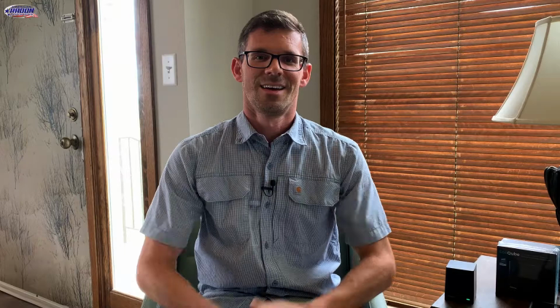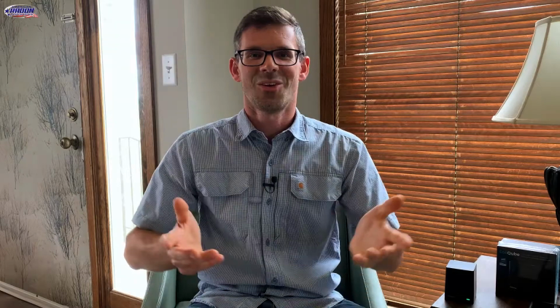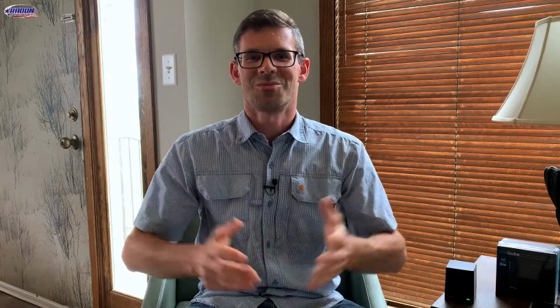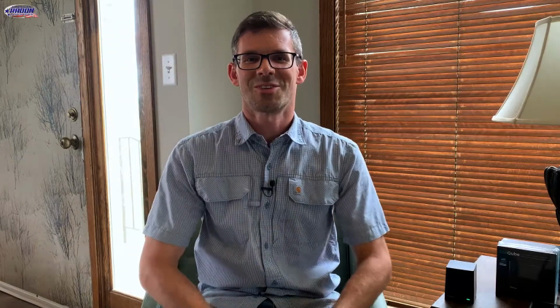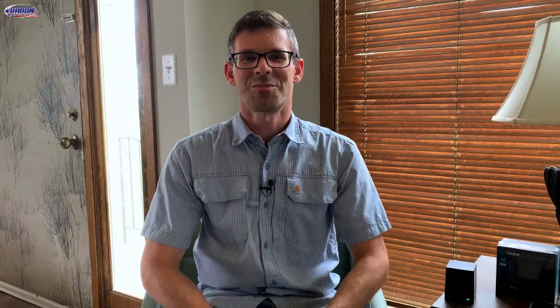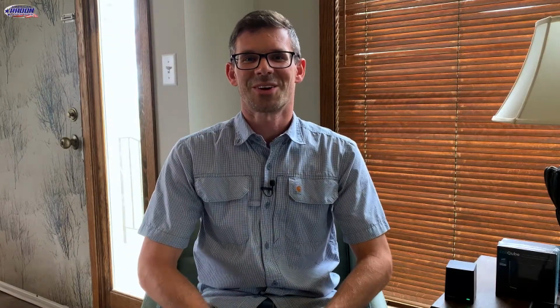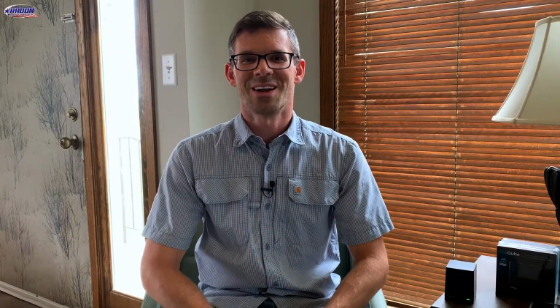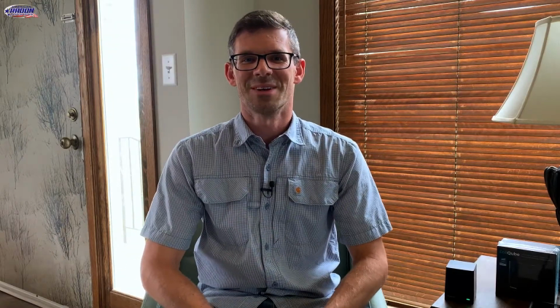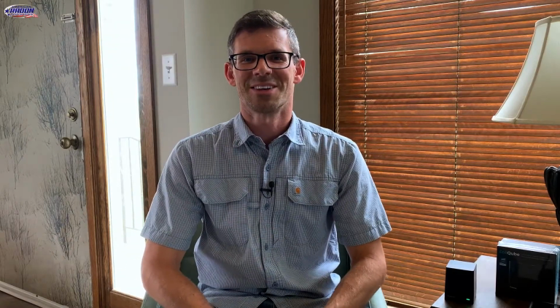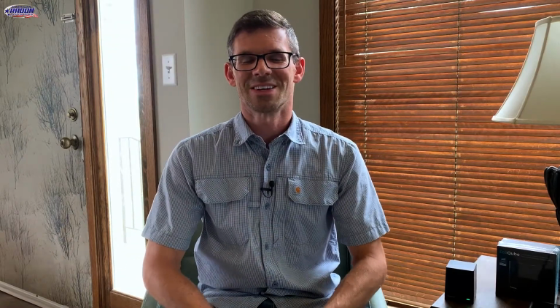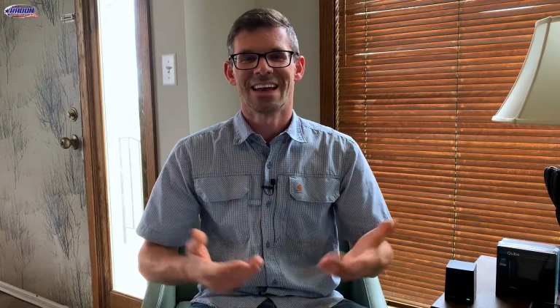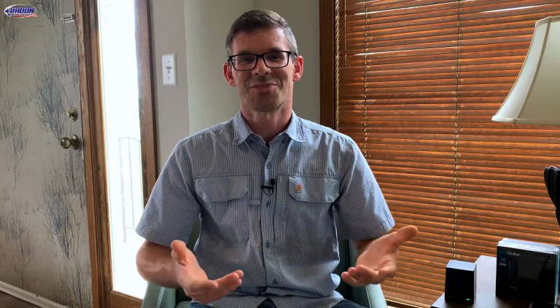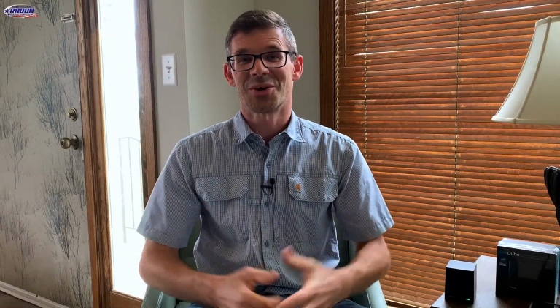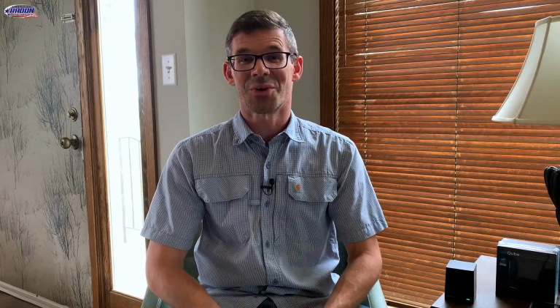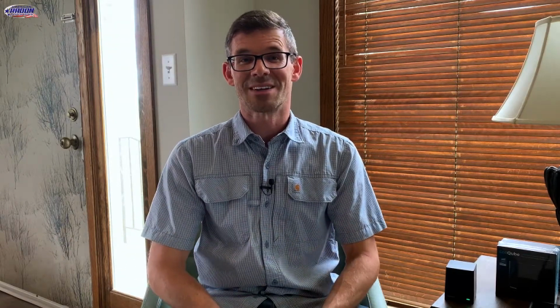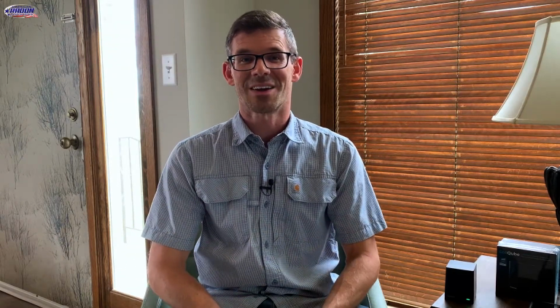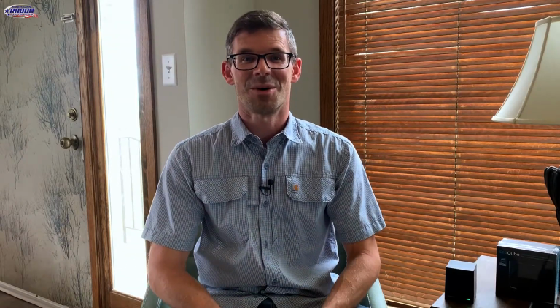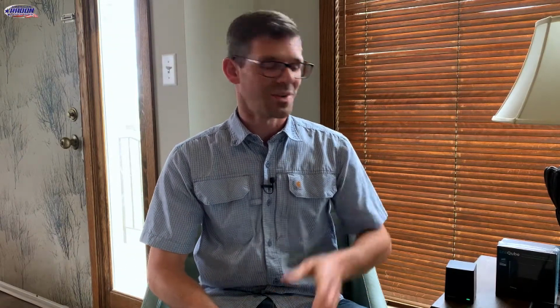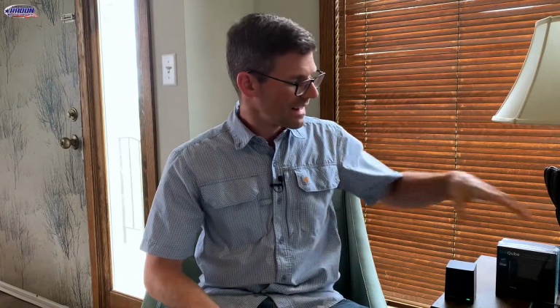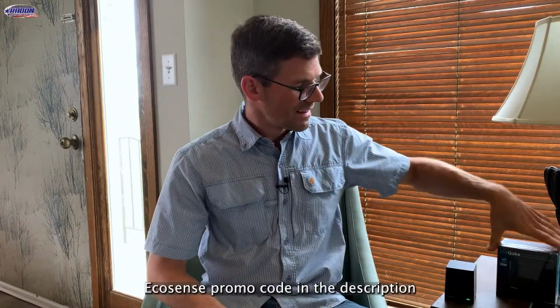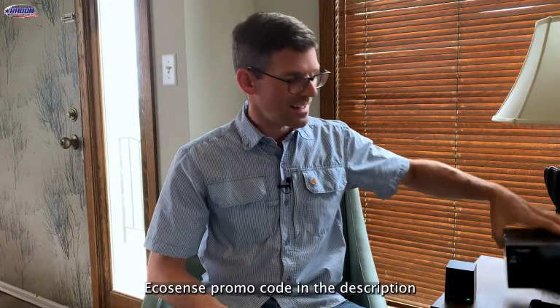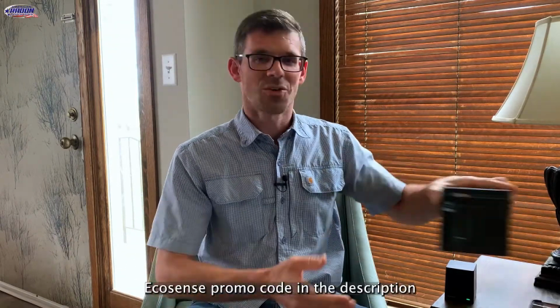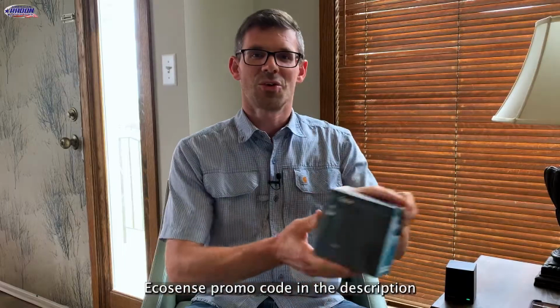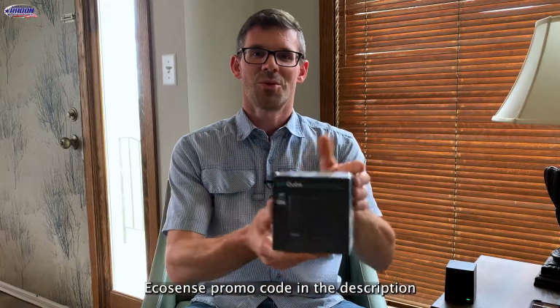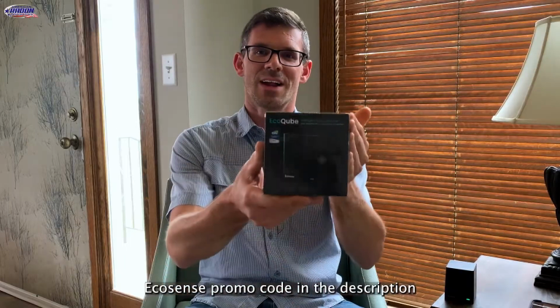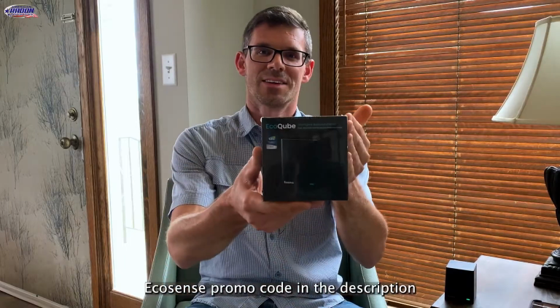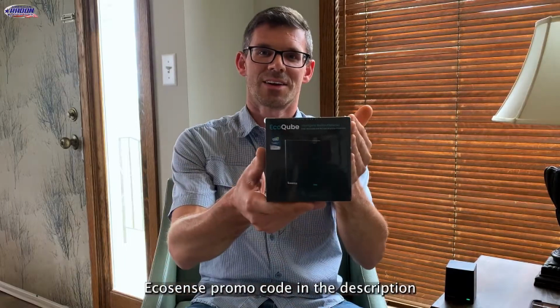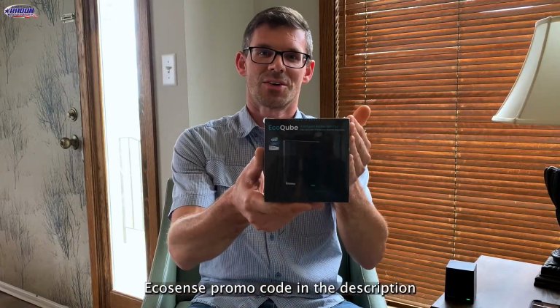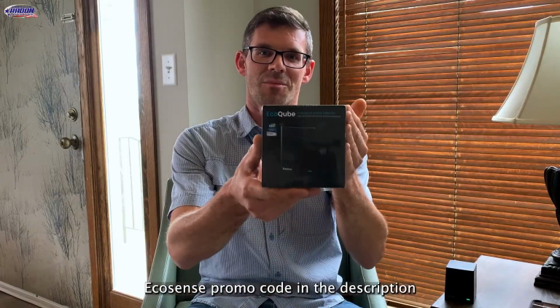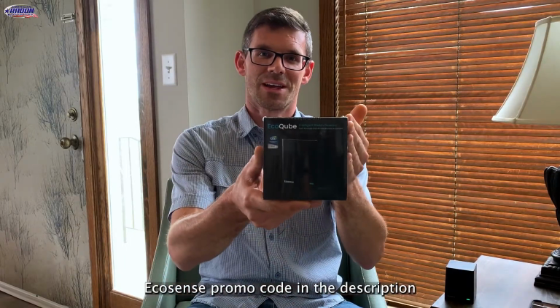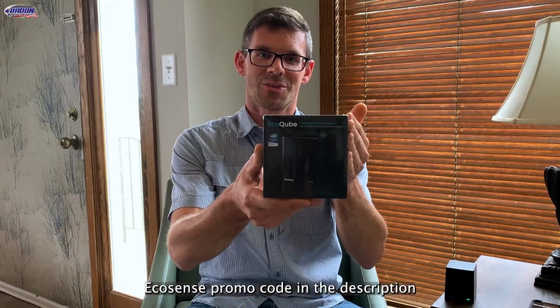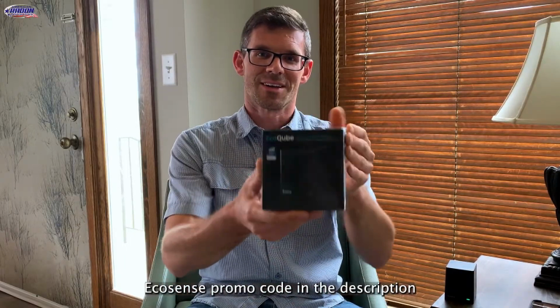Hello, I'm Jesse with American Radon Mitigation. In this video, we're going to be talking about the EcoCube Radon Detector by EcoSense.